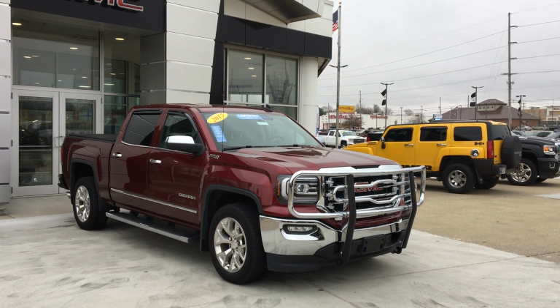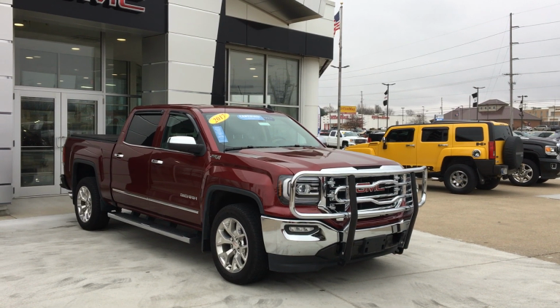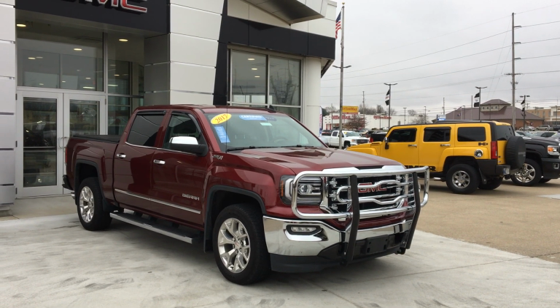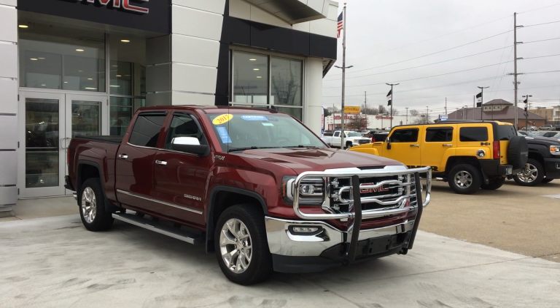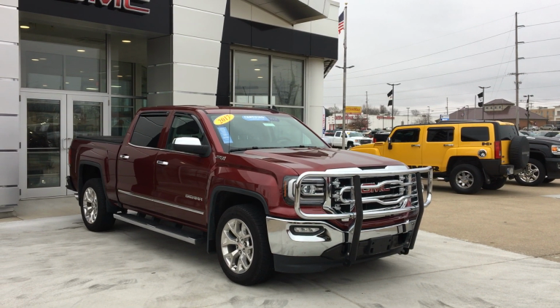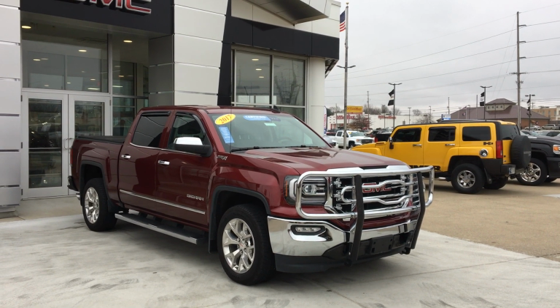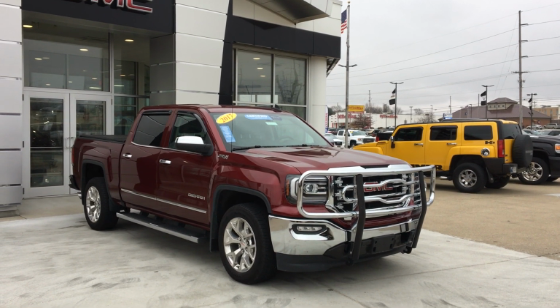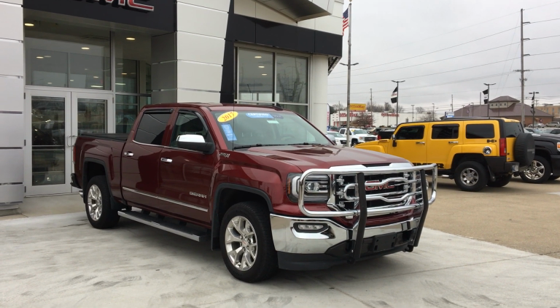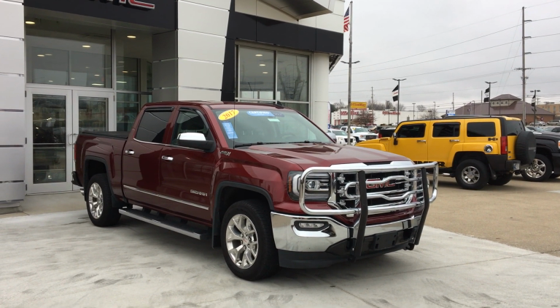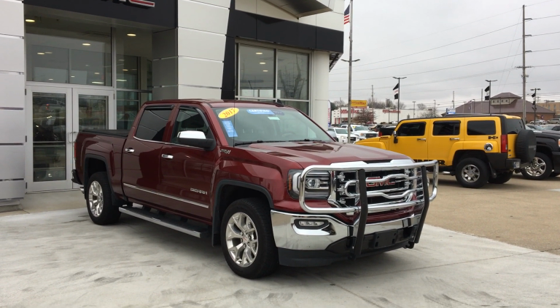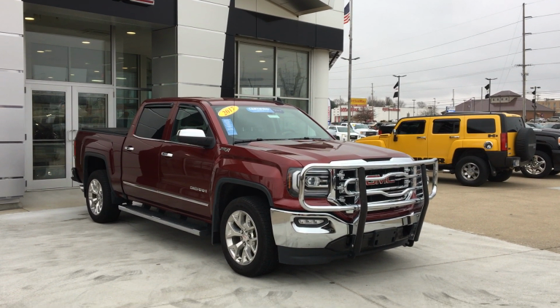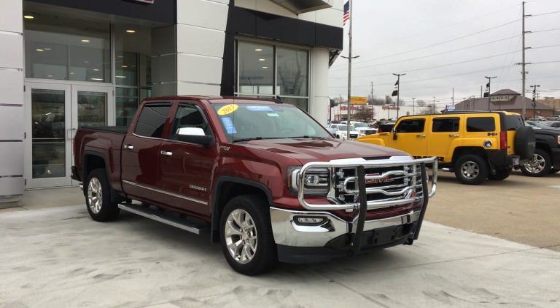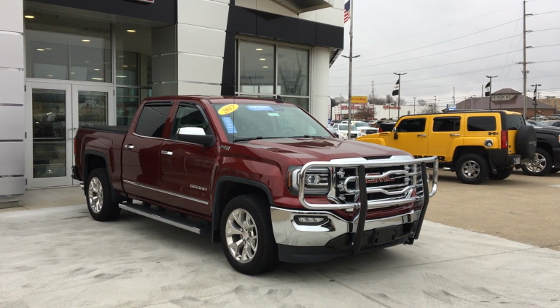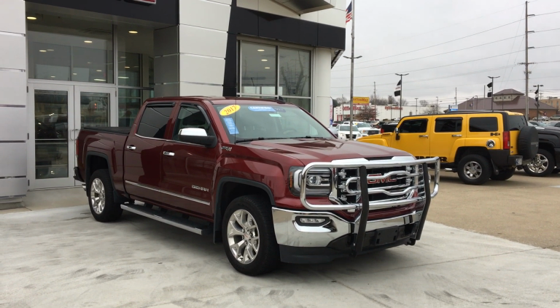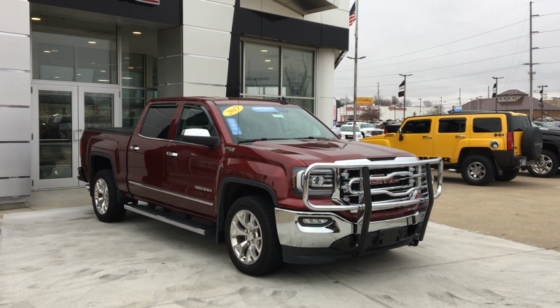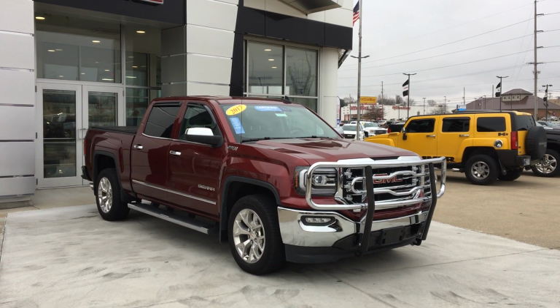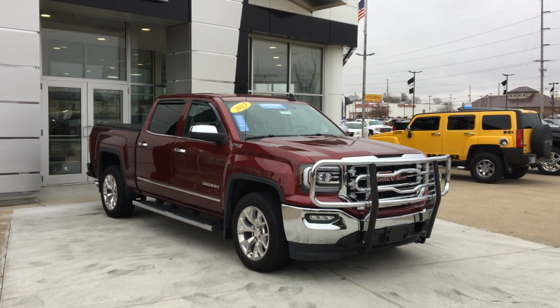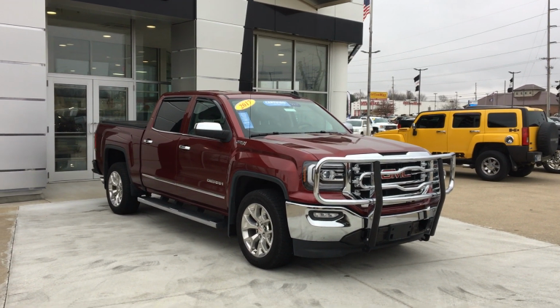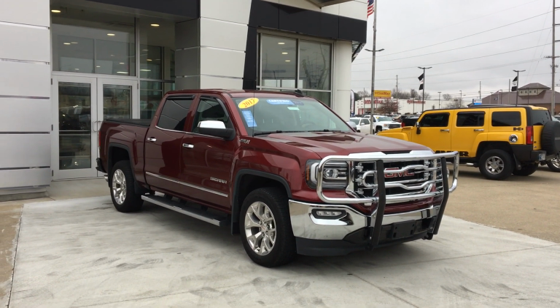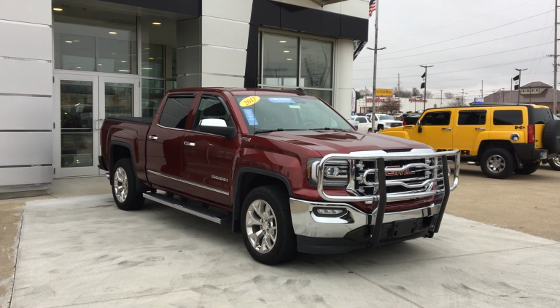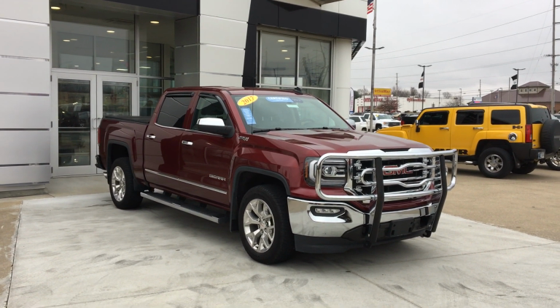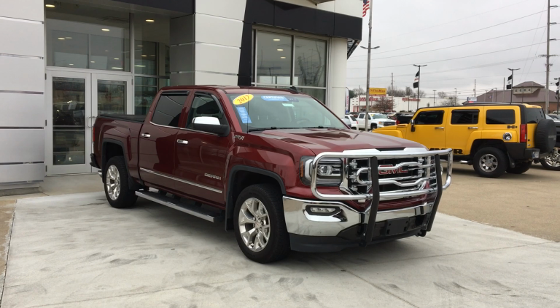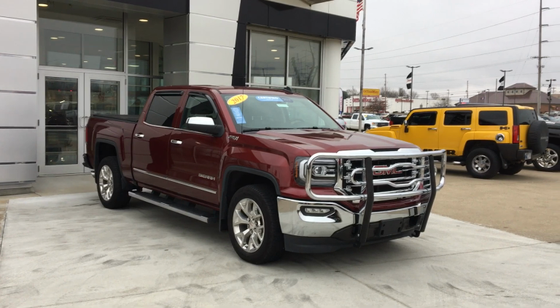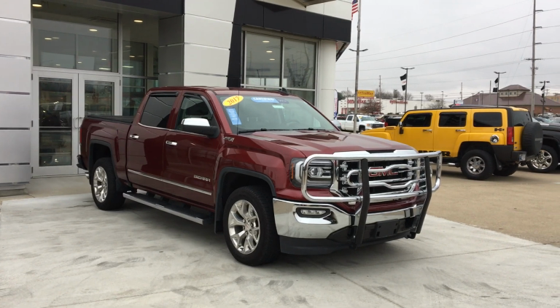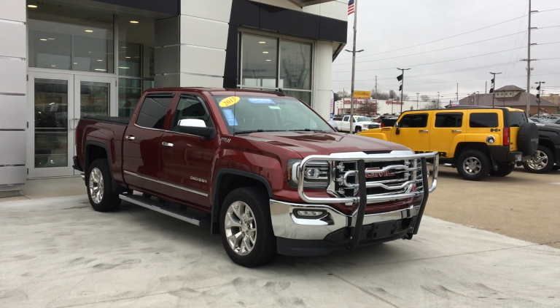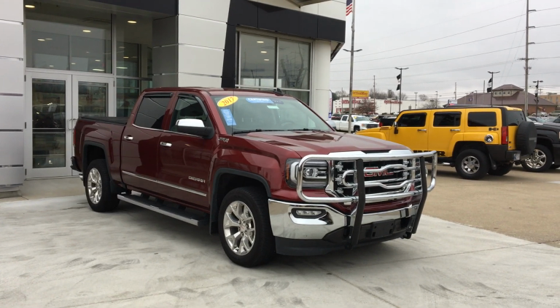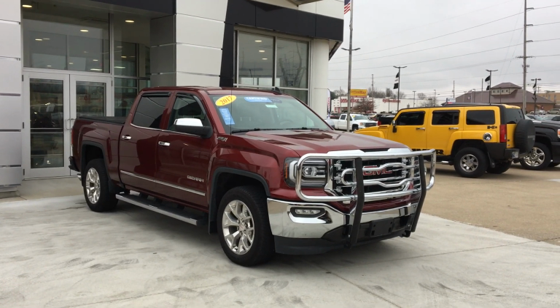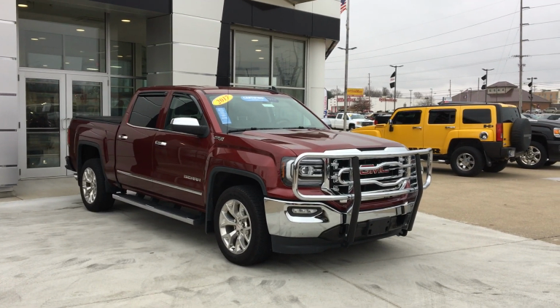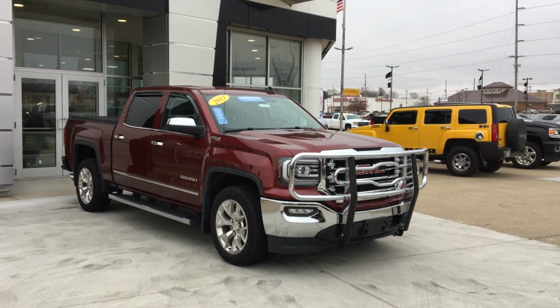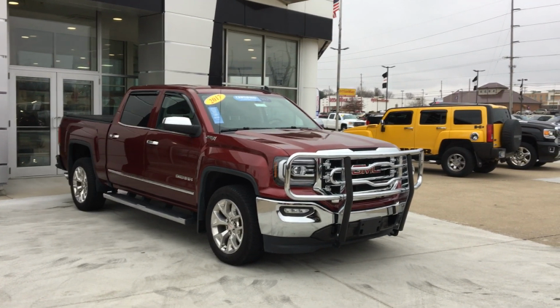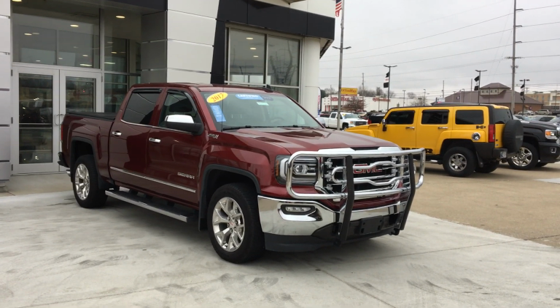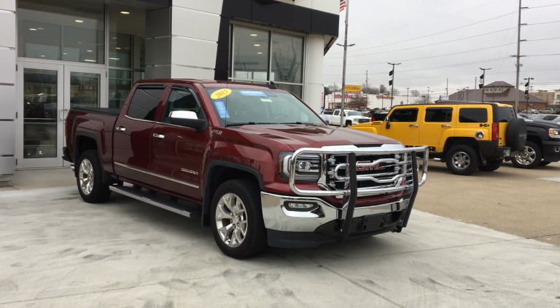Welcome to Ubelor Buick GMC online showroom. Today we're going to be taking a quick look at the 2017 GMC Sierra 1500.